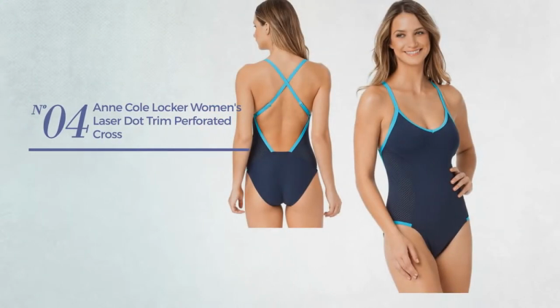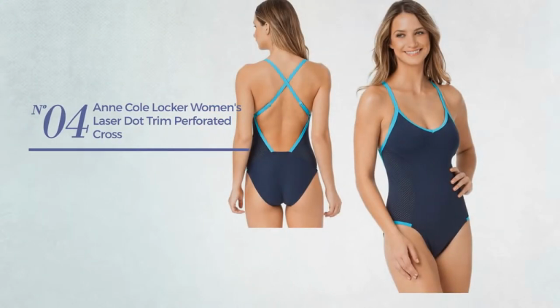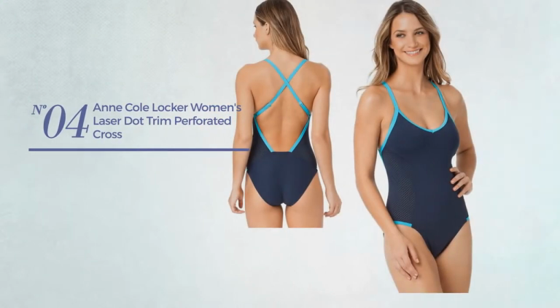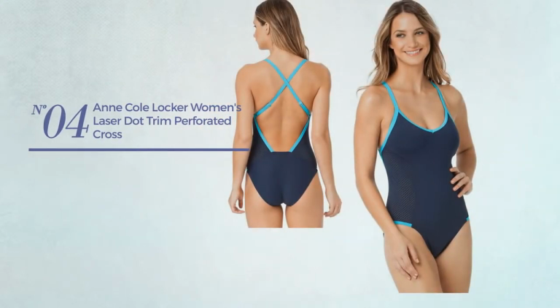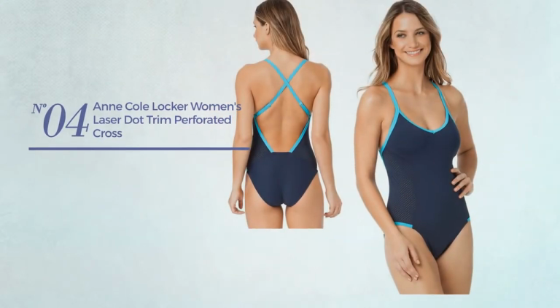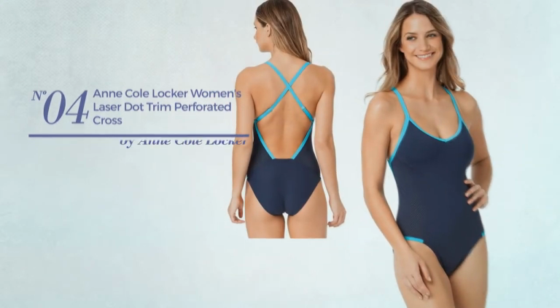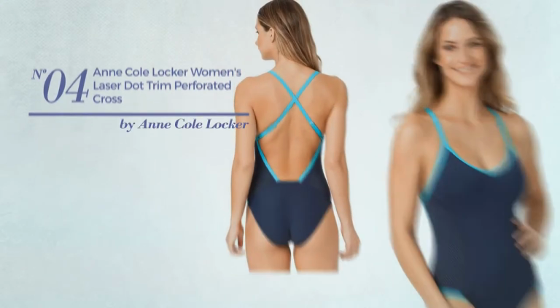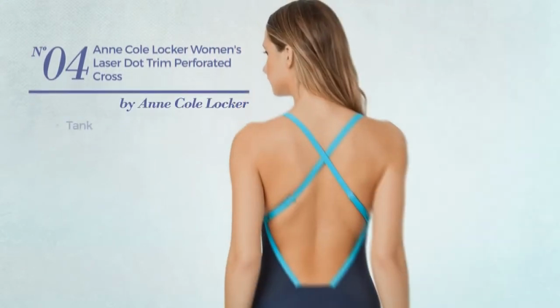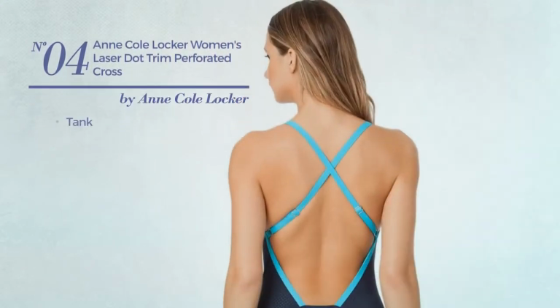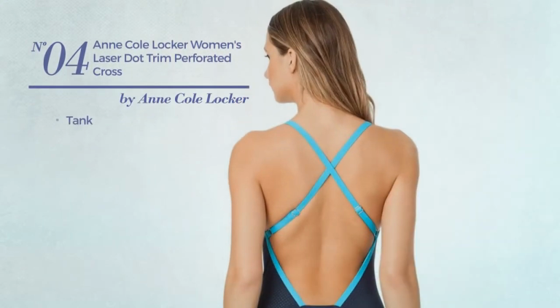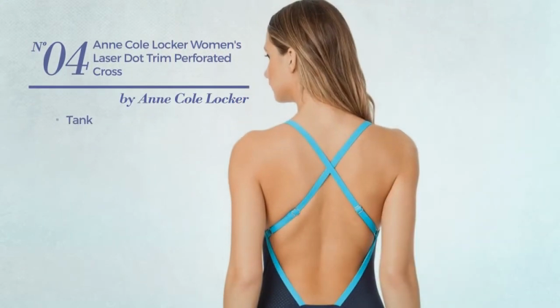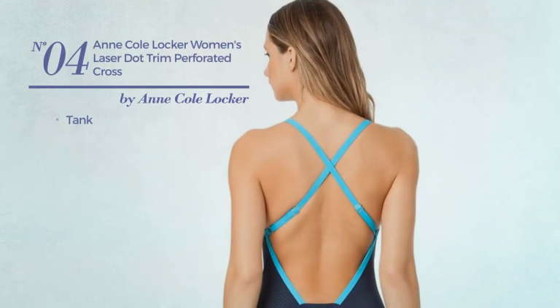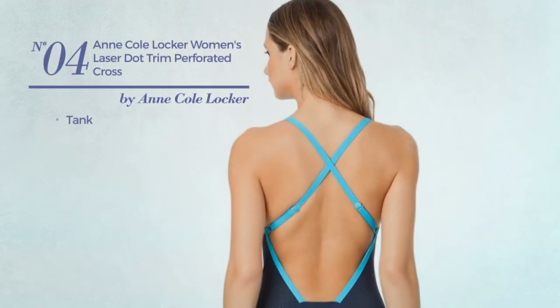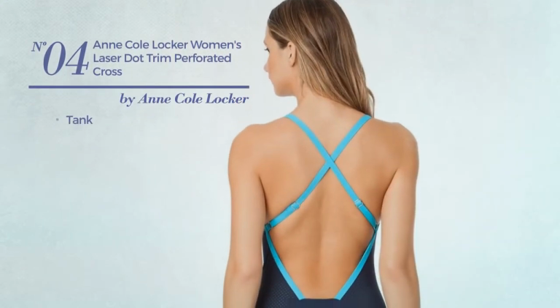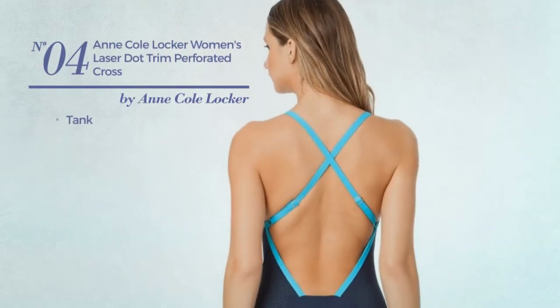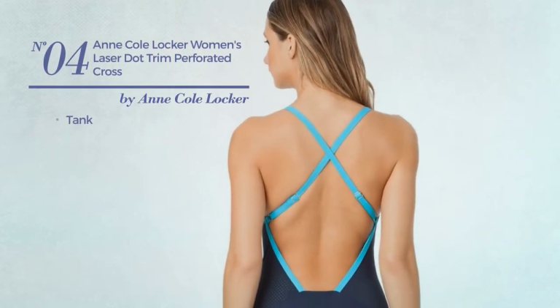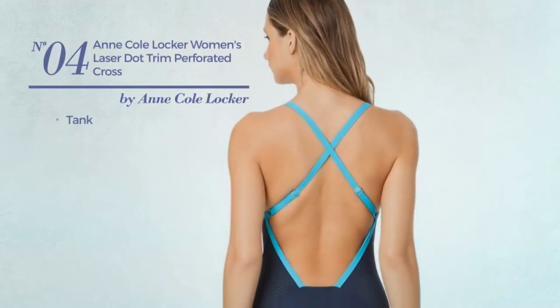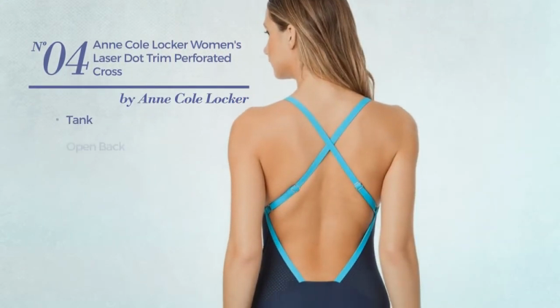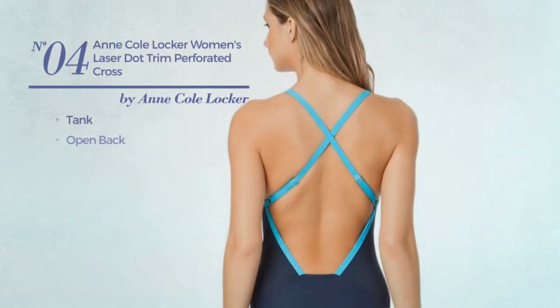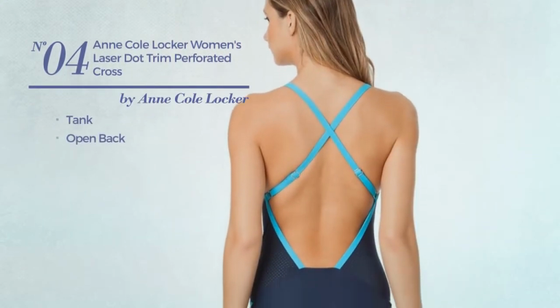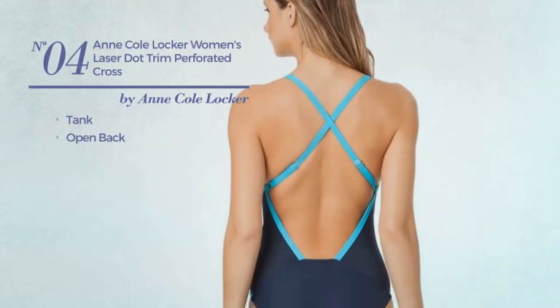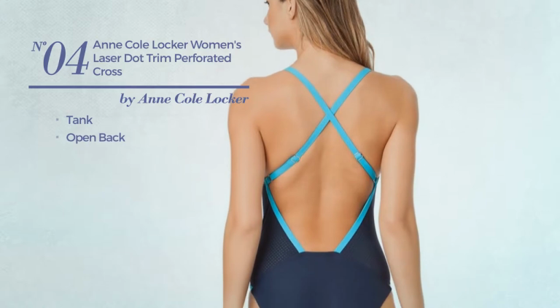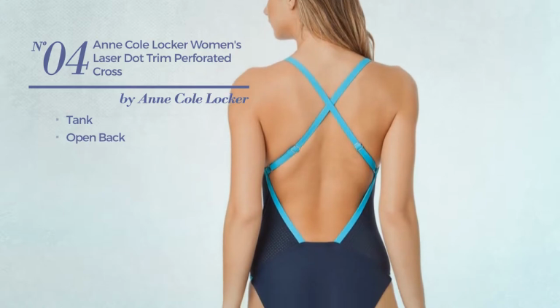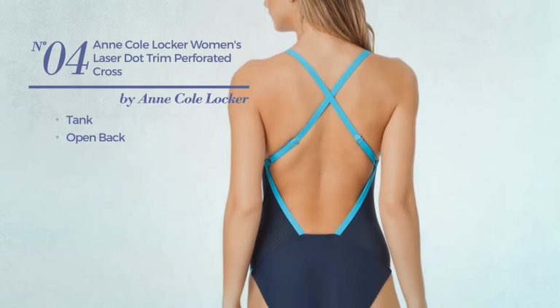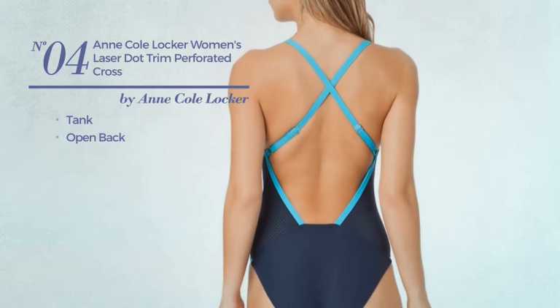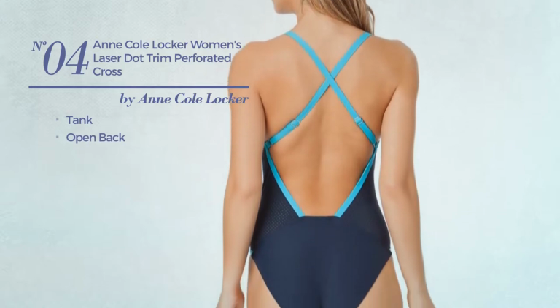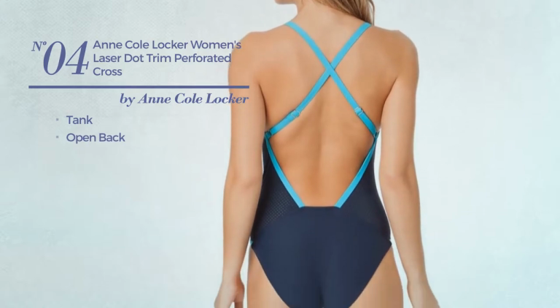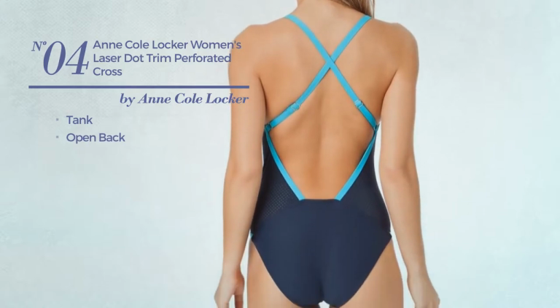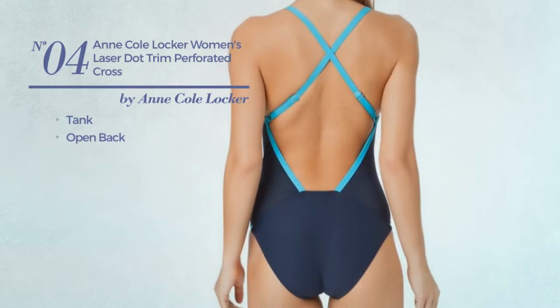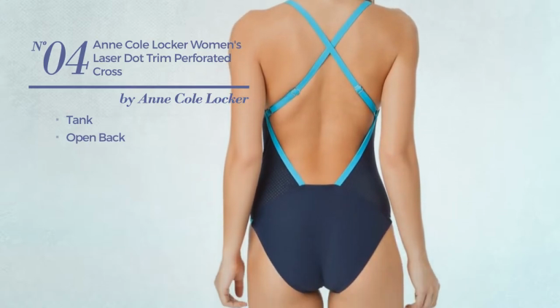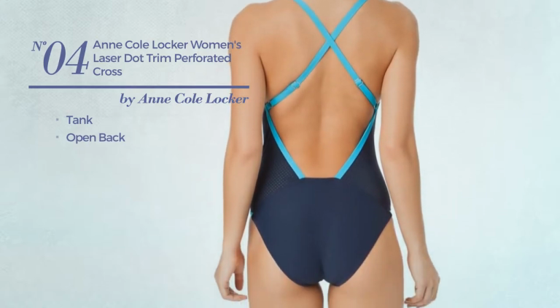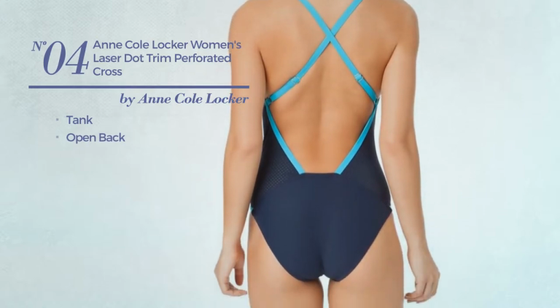Number 4, a tank swimsuit with open back. Available only in this color.